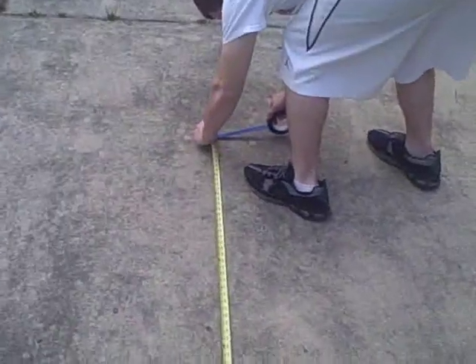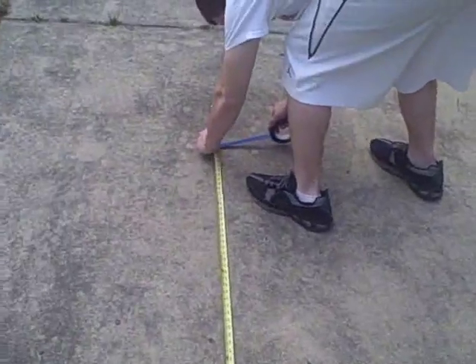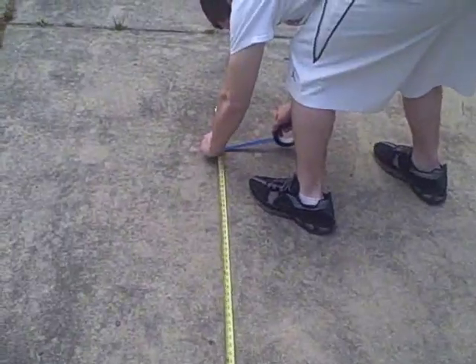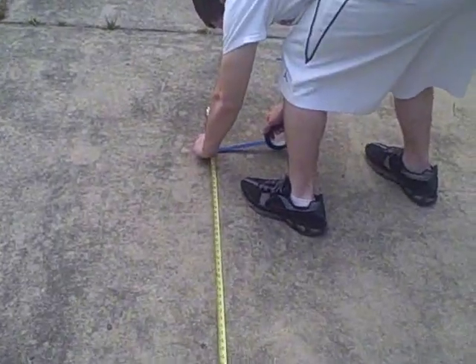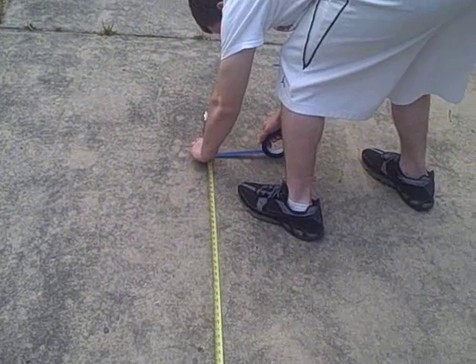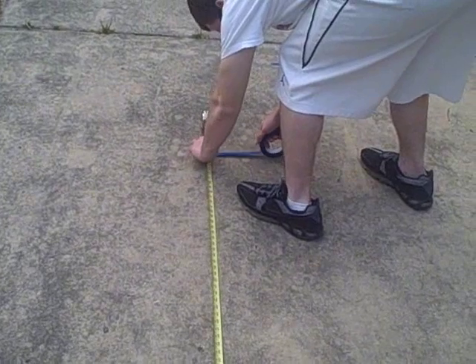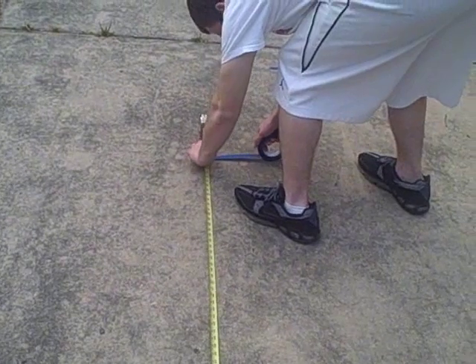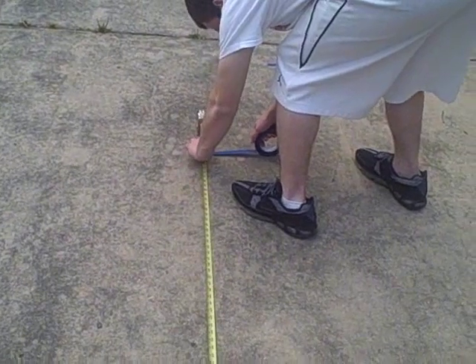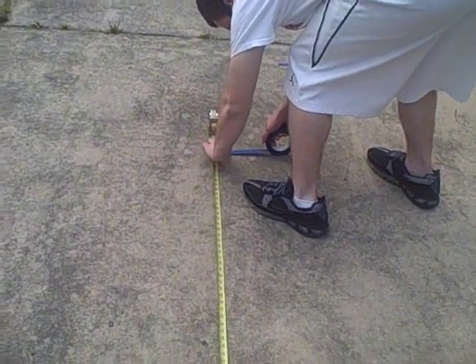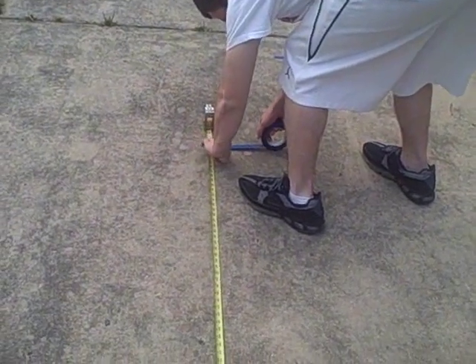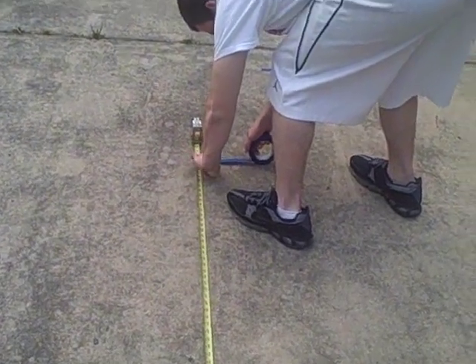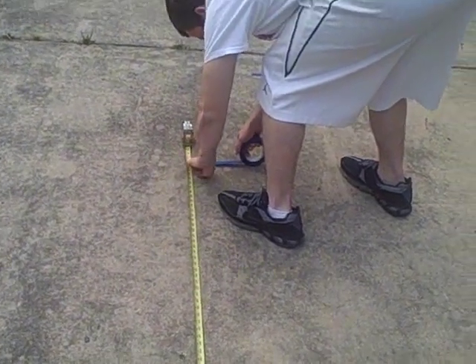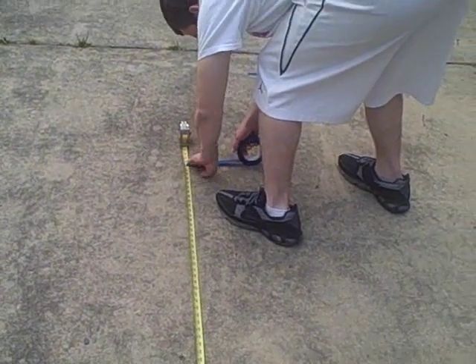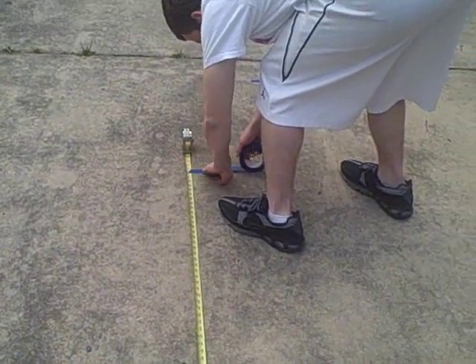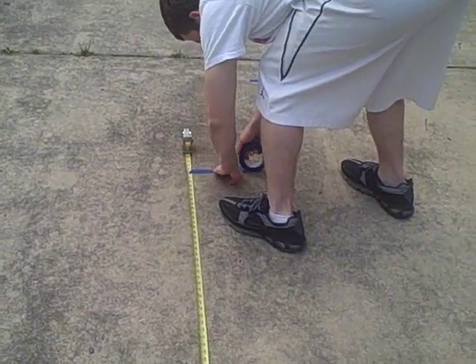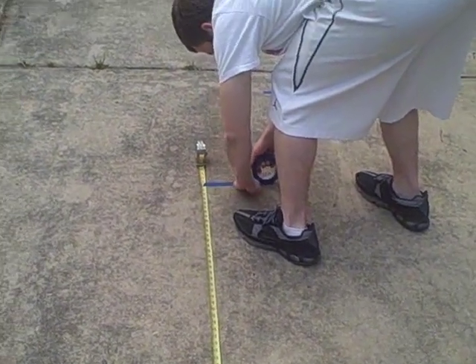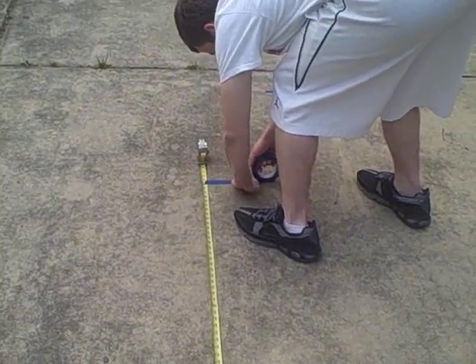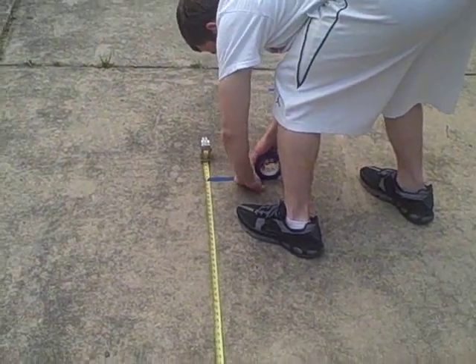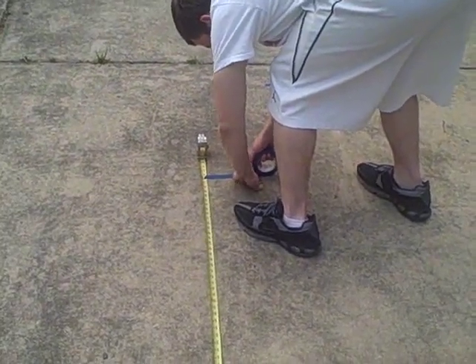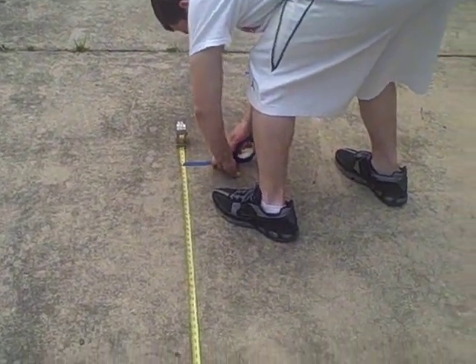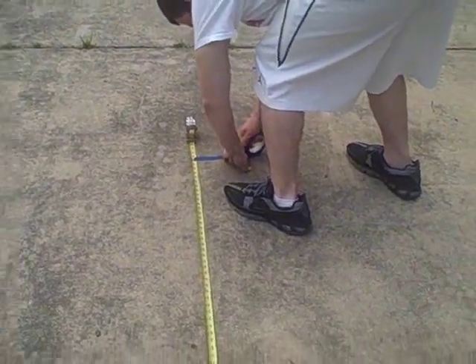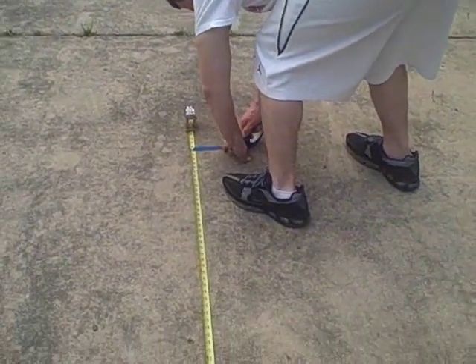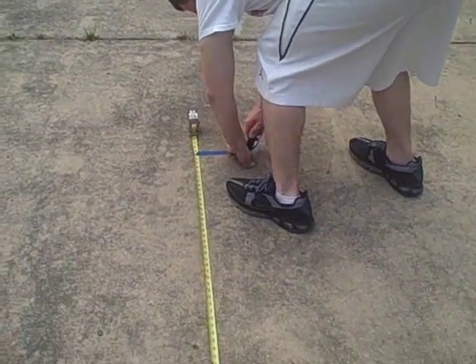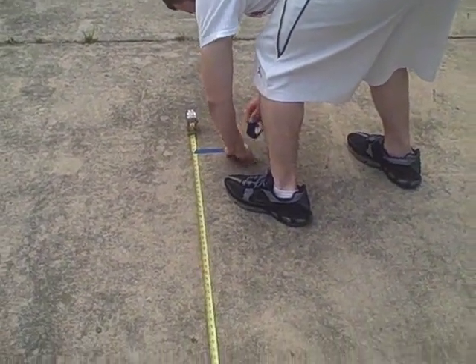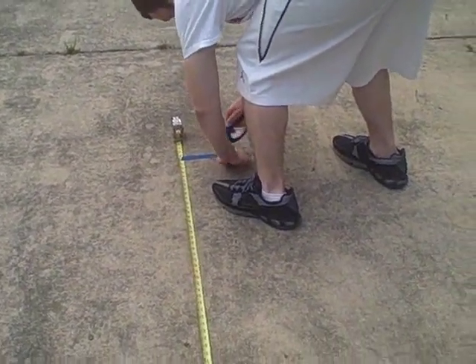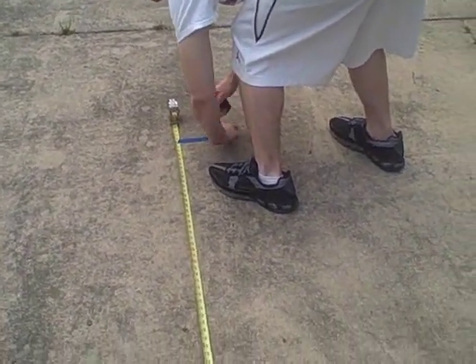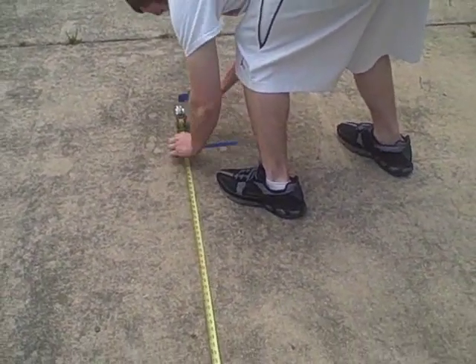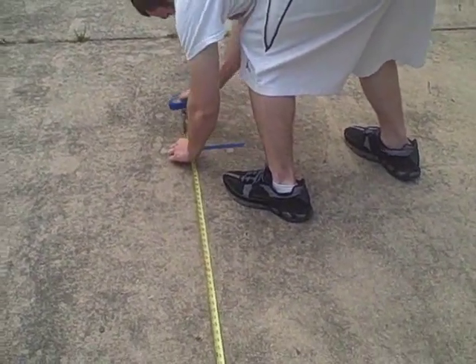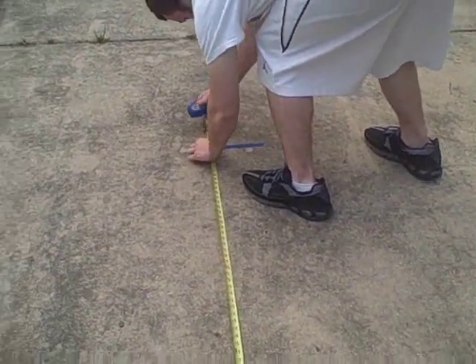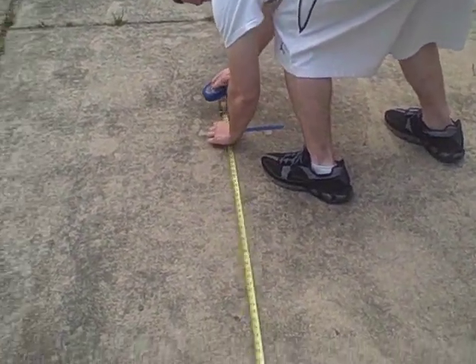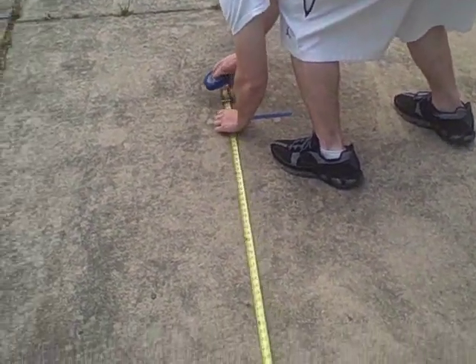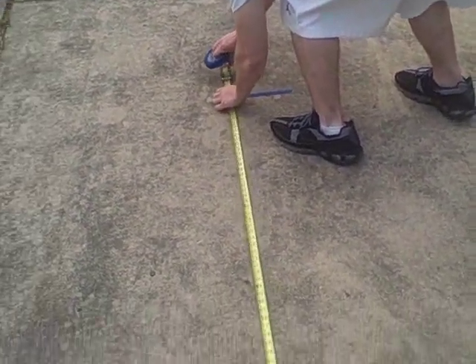Devin's measuring the six-foot mark. We got it to work on the 10-foot, so we're practicing the acceleration to six feet.